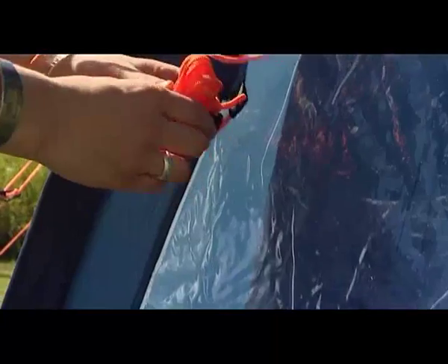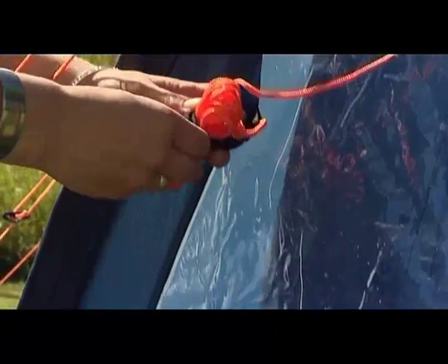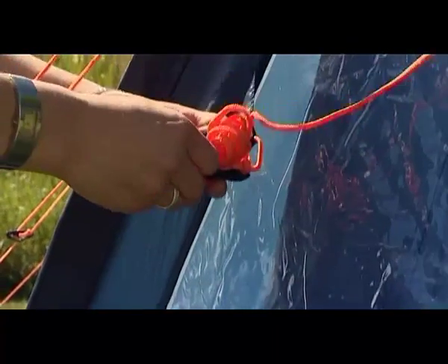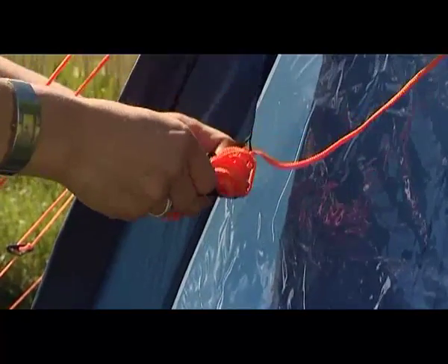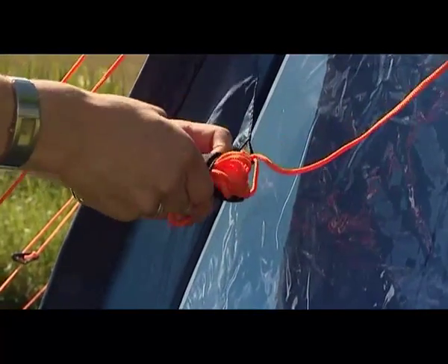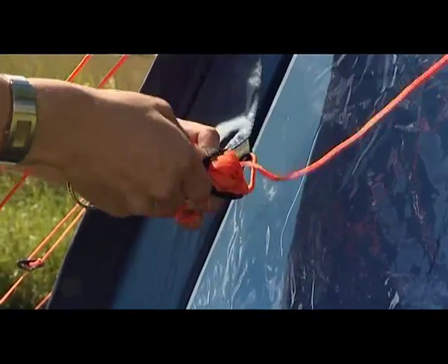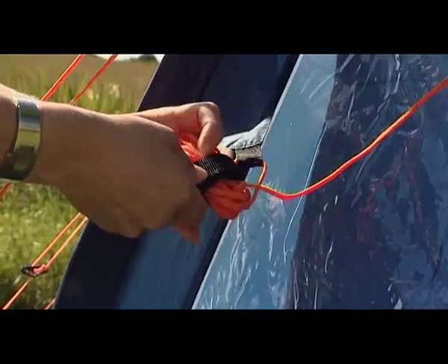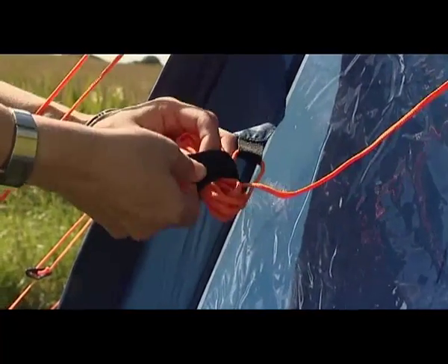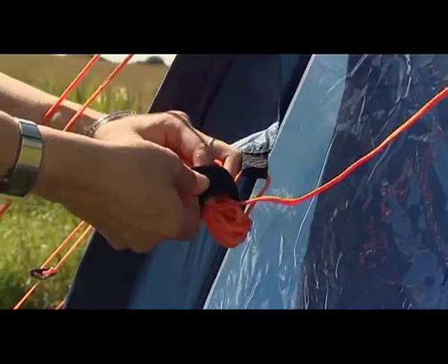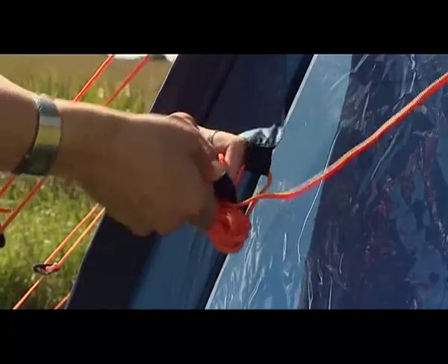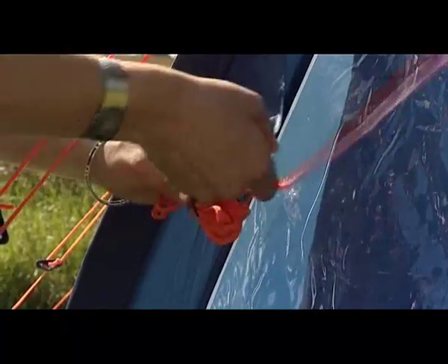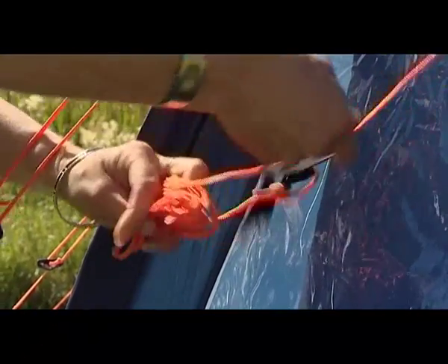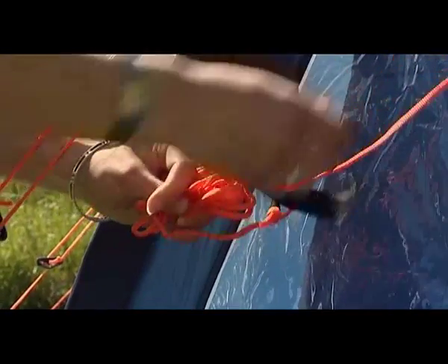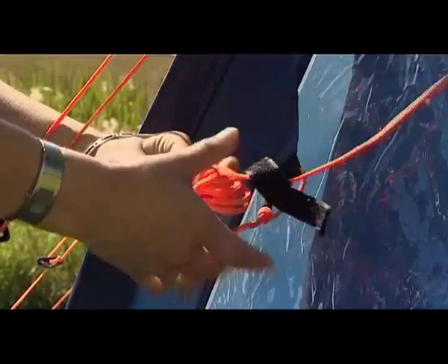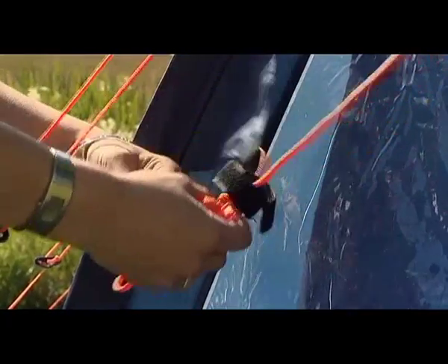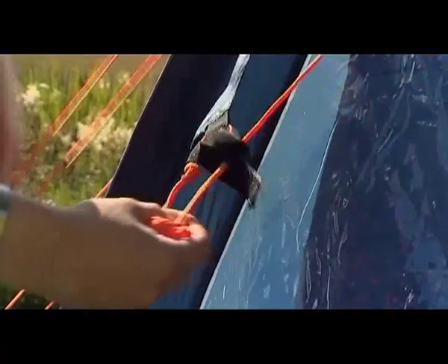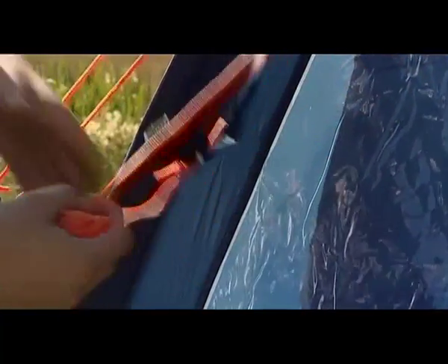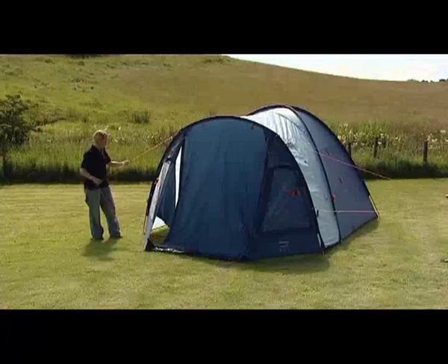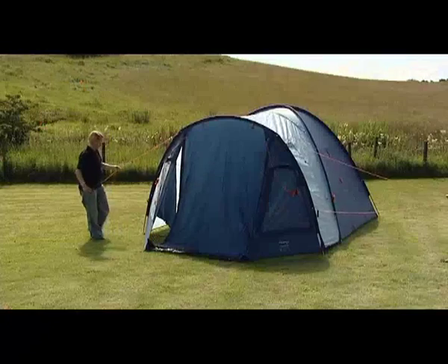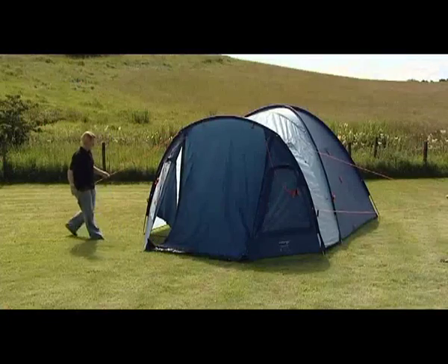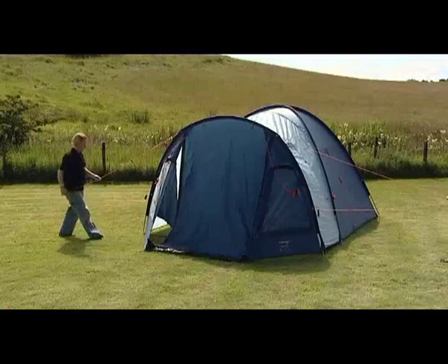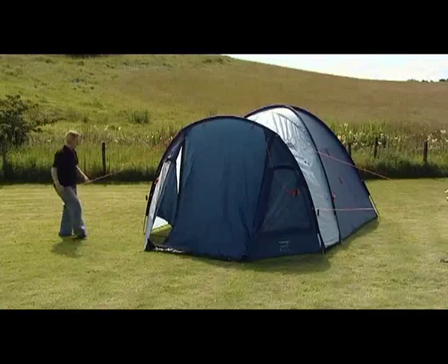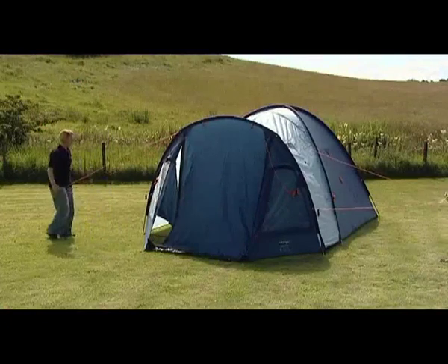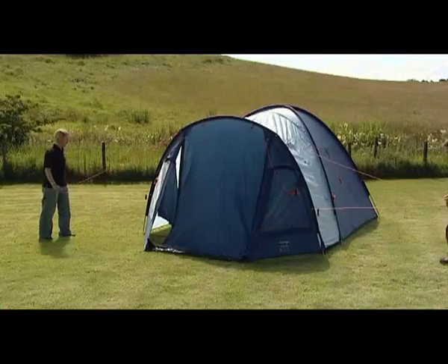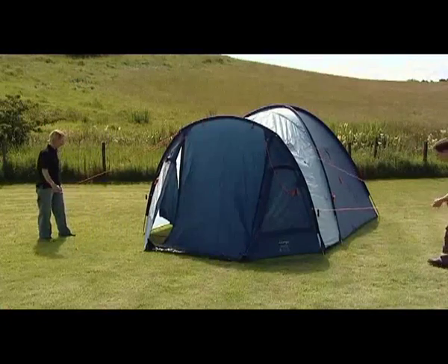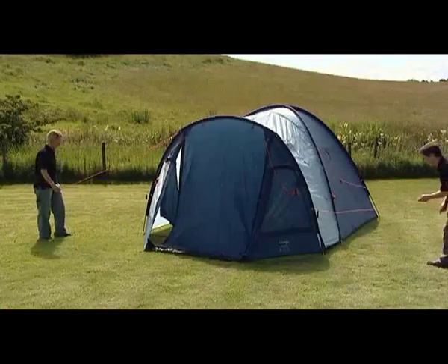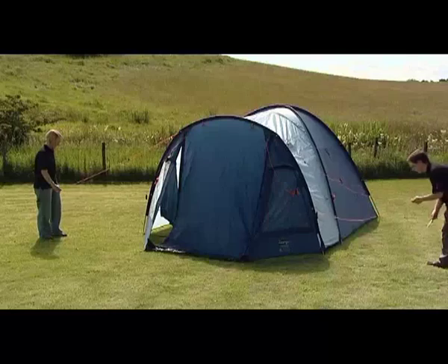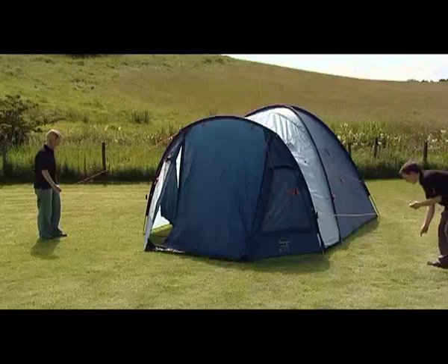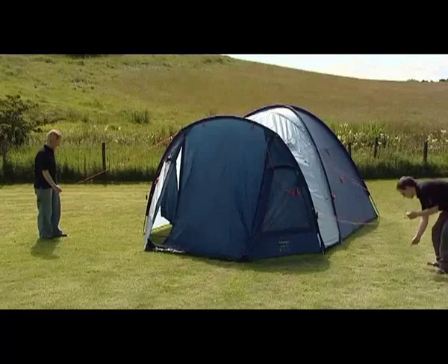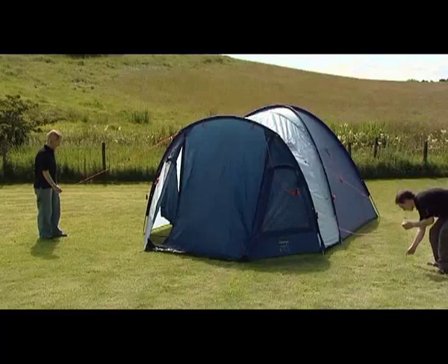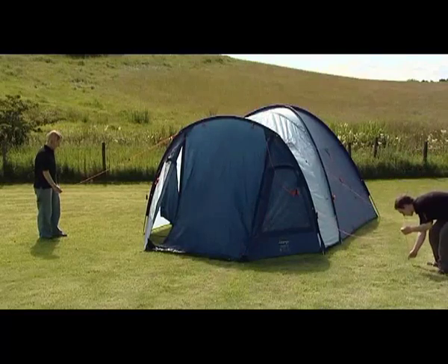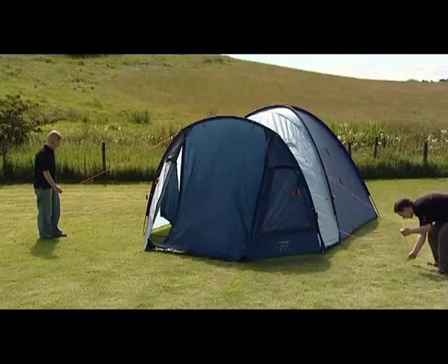Peg out all the guy lines, ensuring that the guy line fabric attachment points are evenly tensioned.